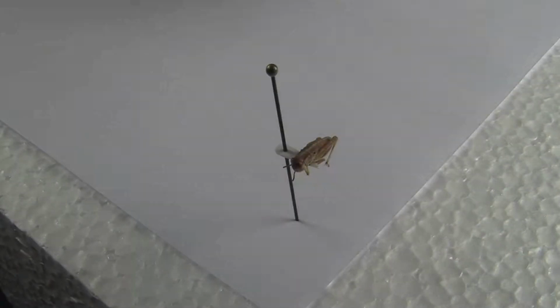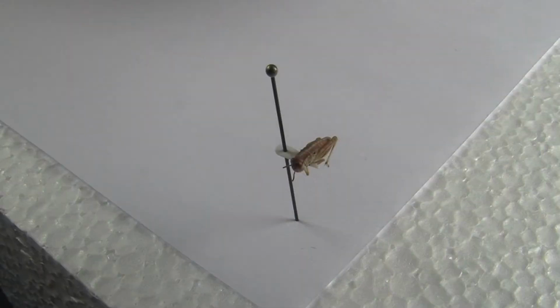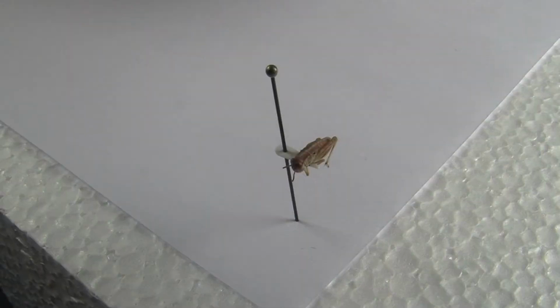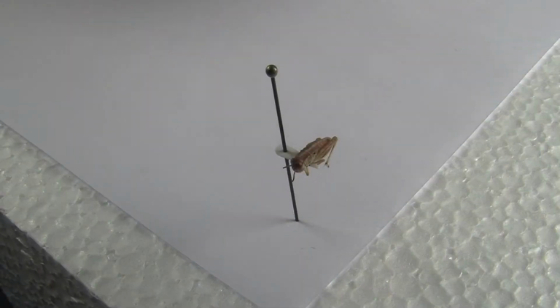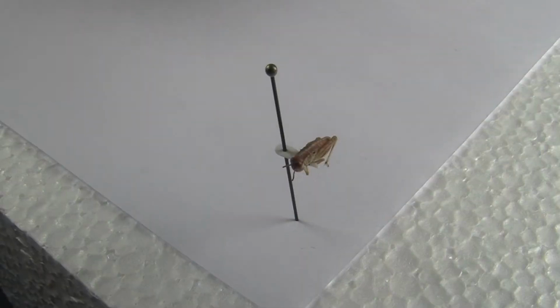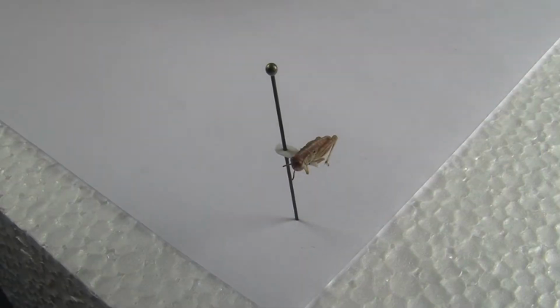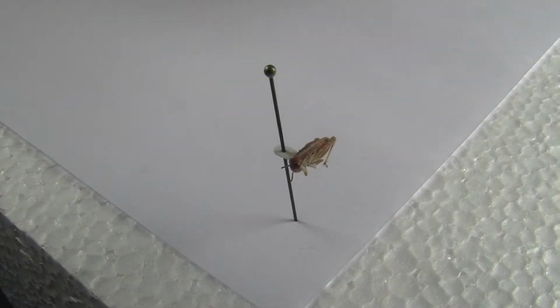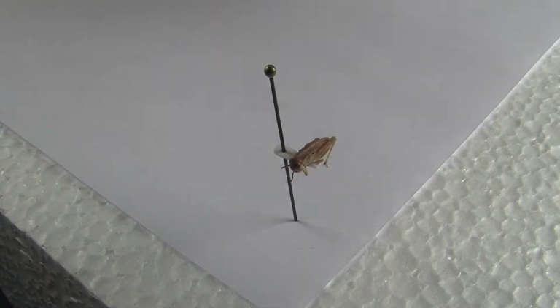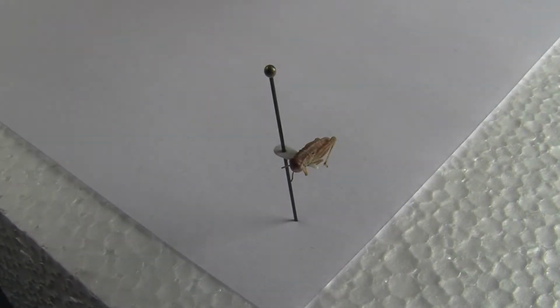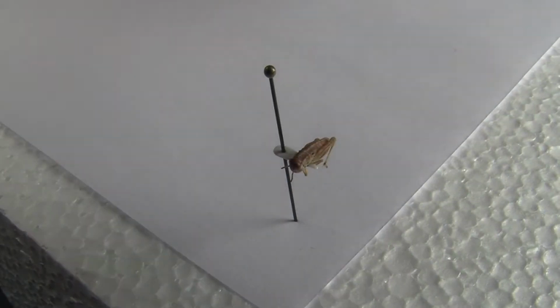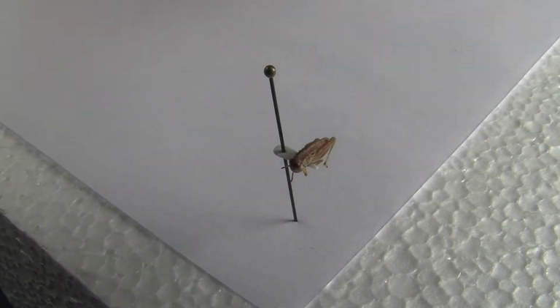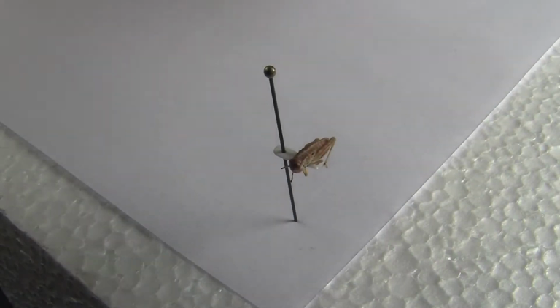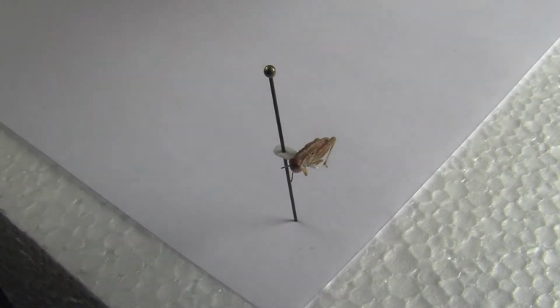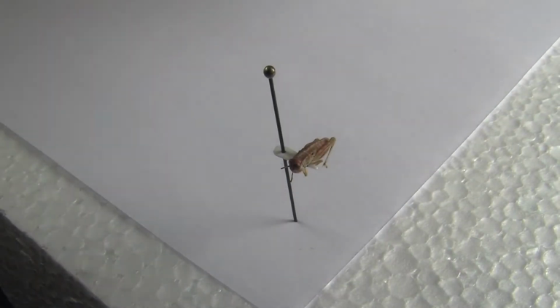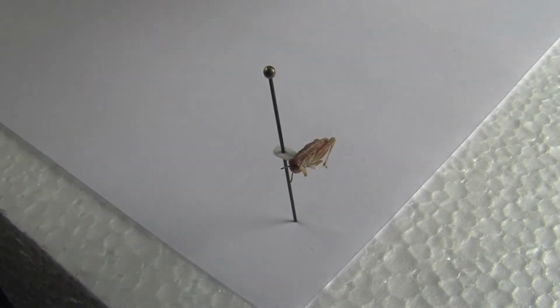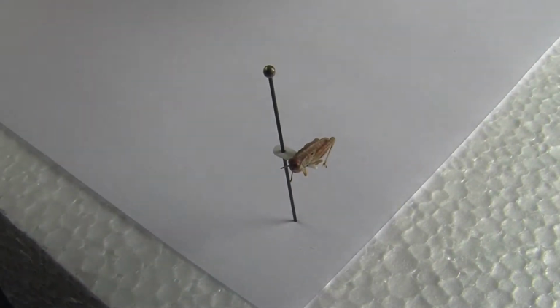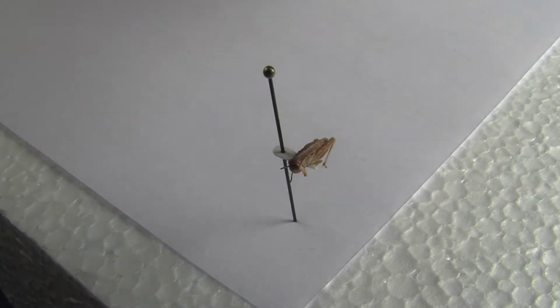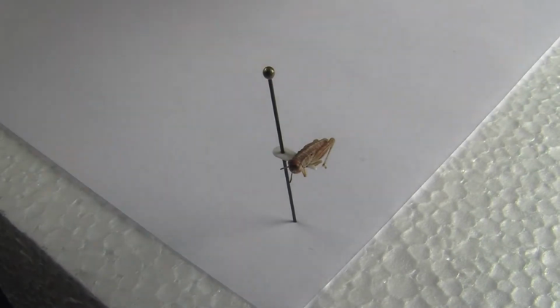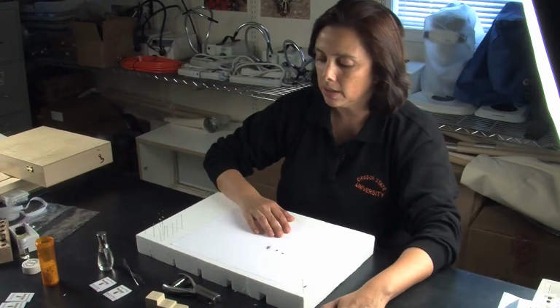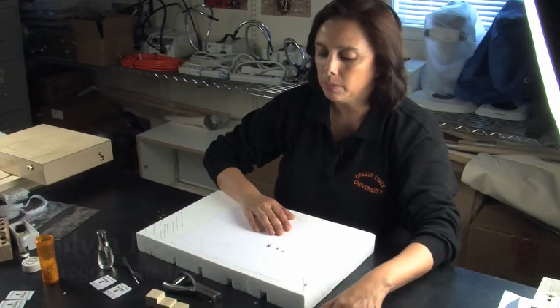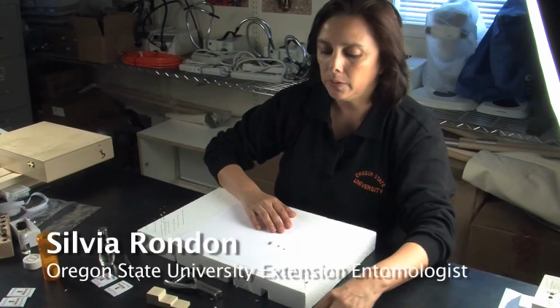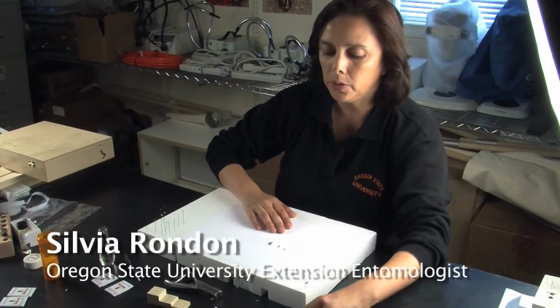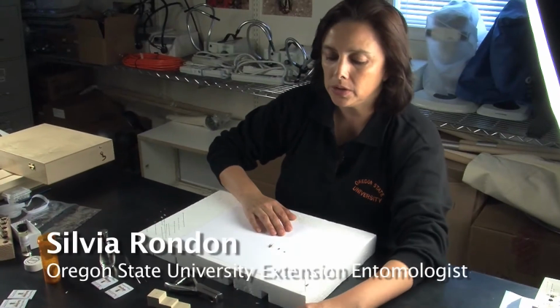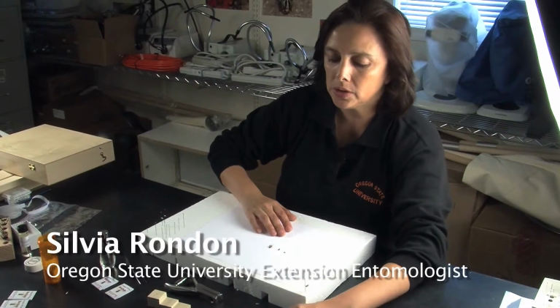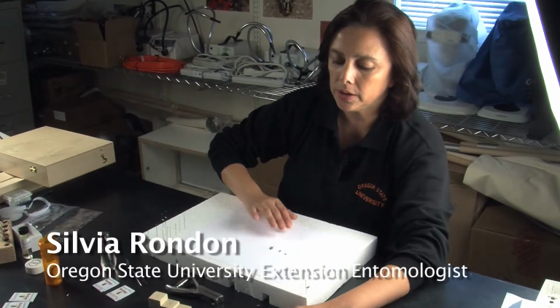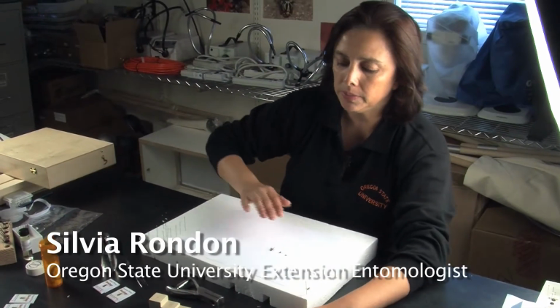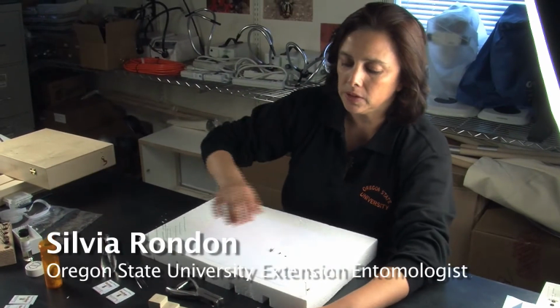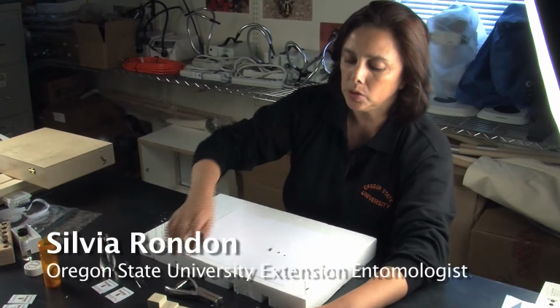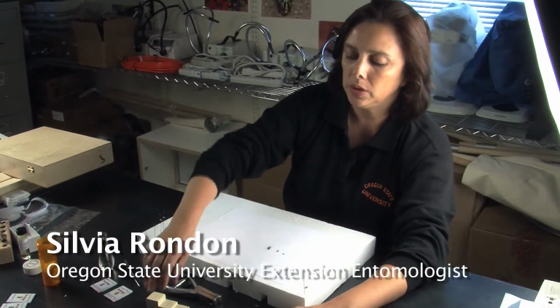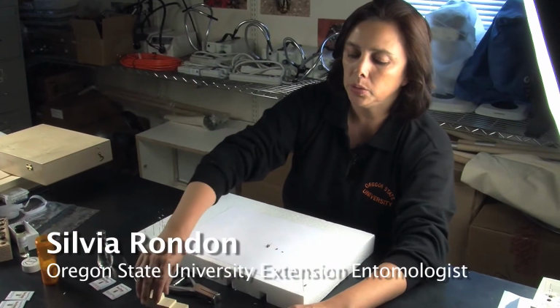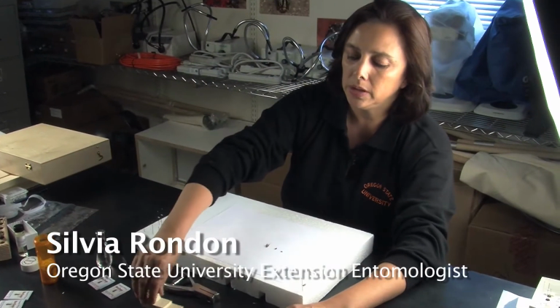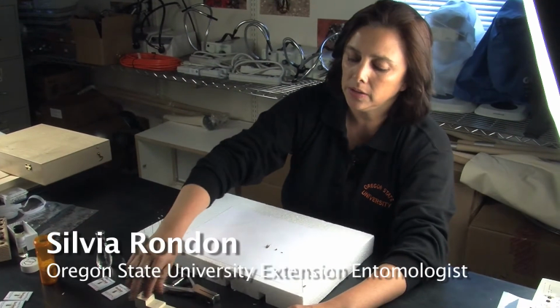Now we are going to demonstrate how to pin small insects. Before we start, this is what you will need.